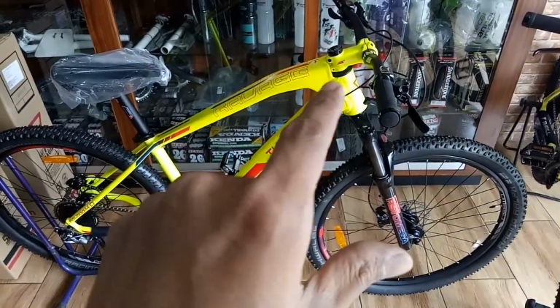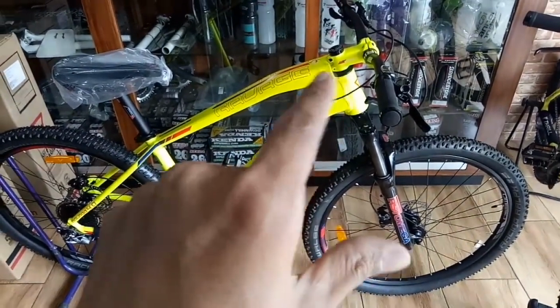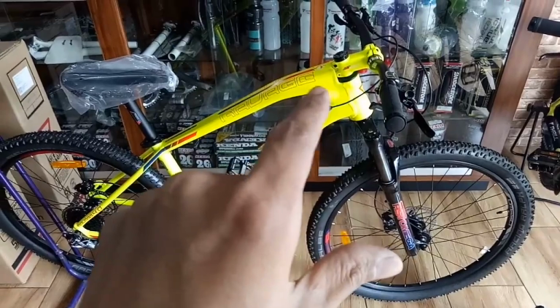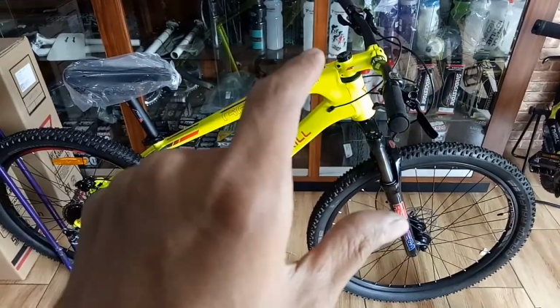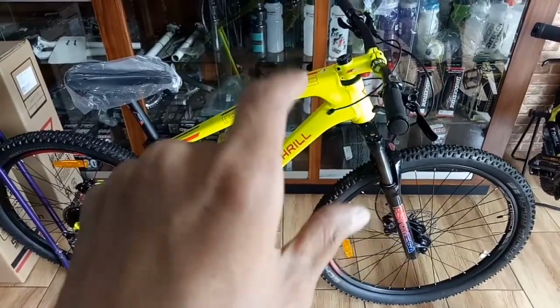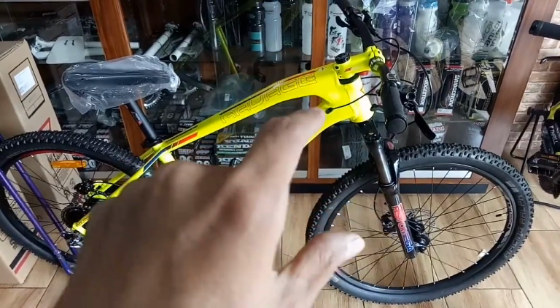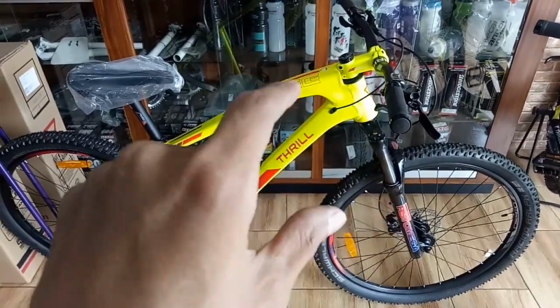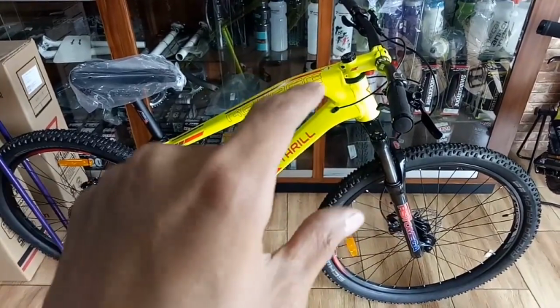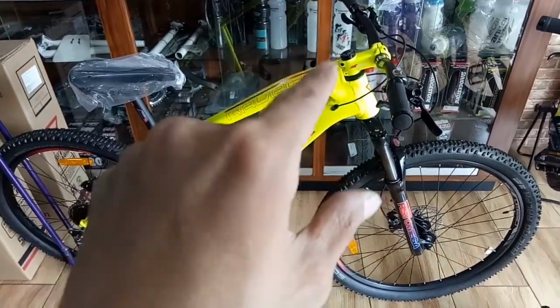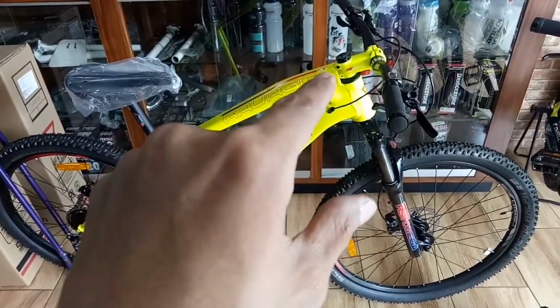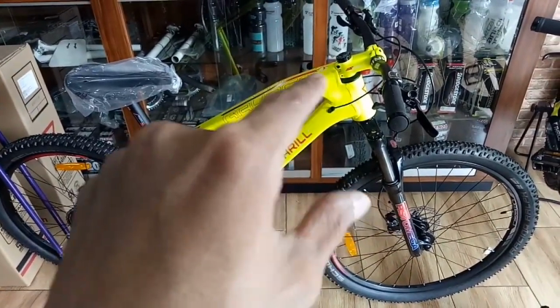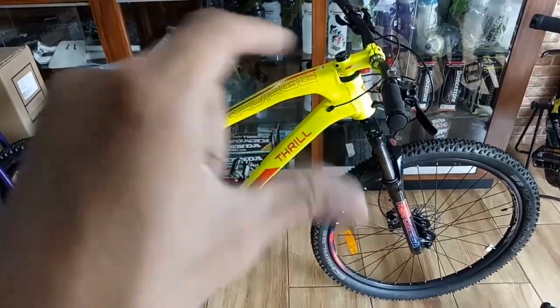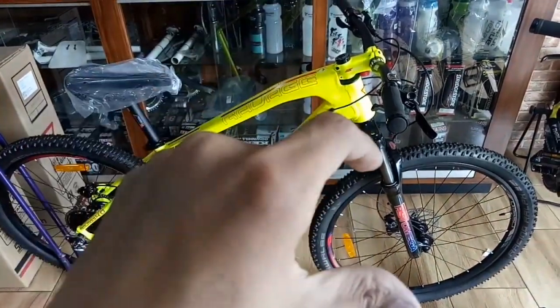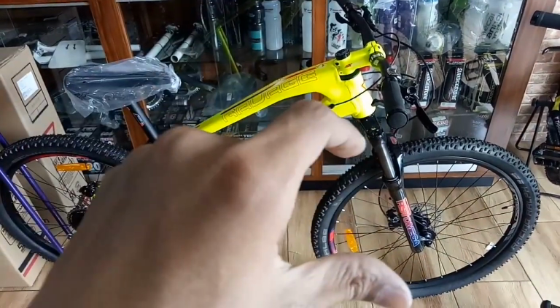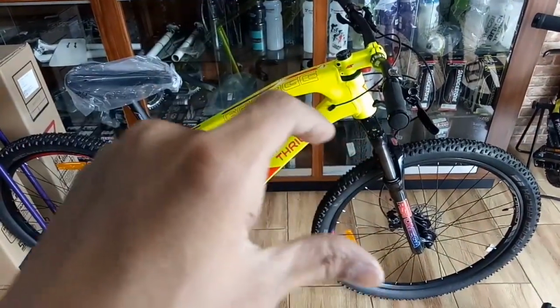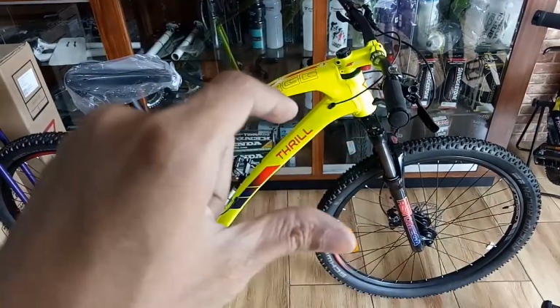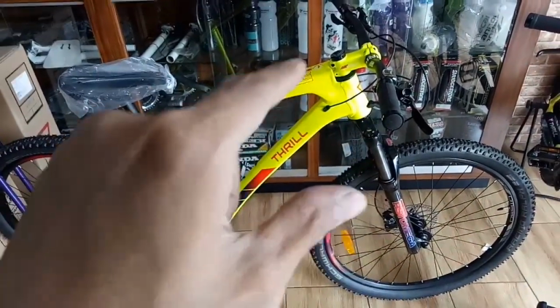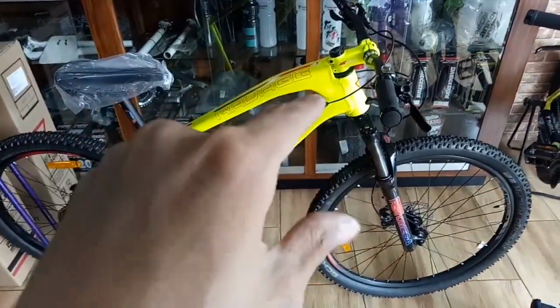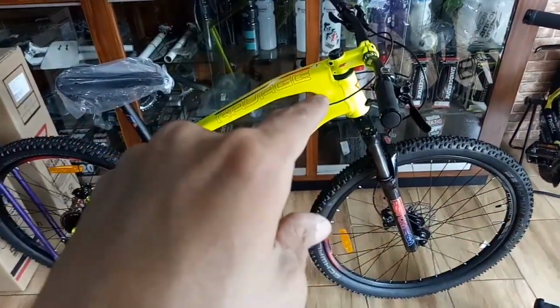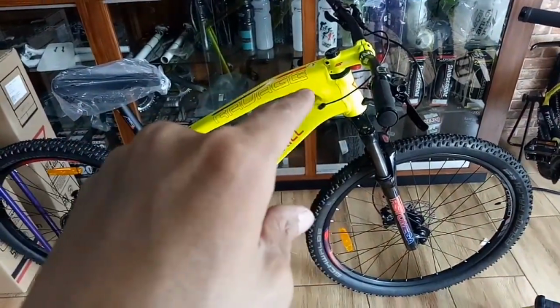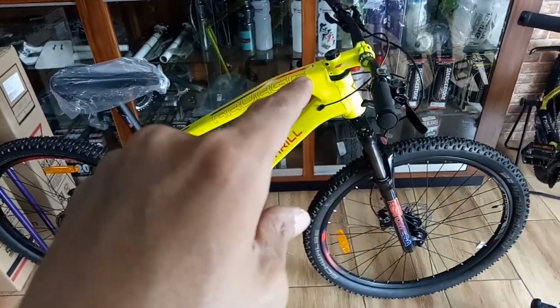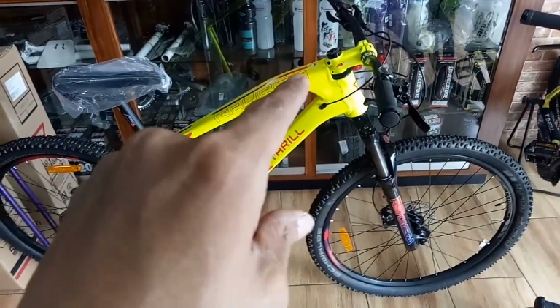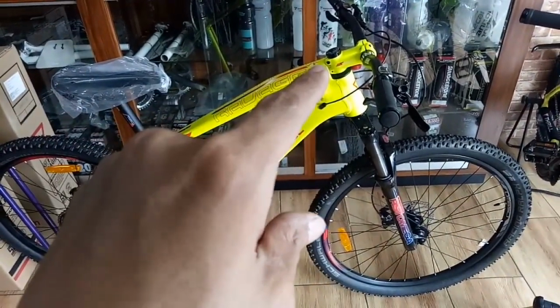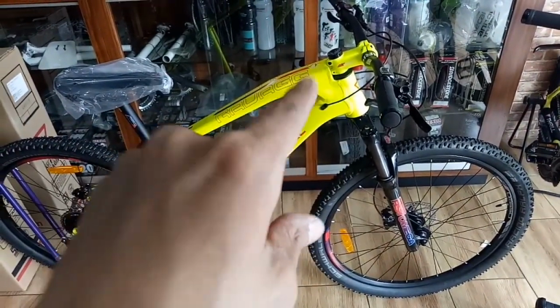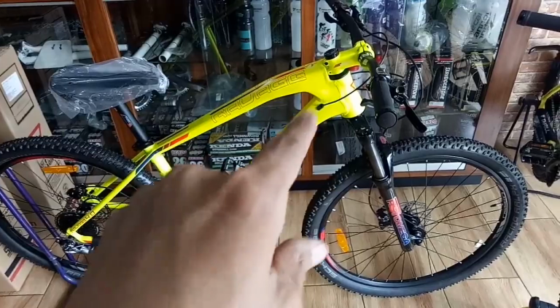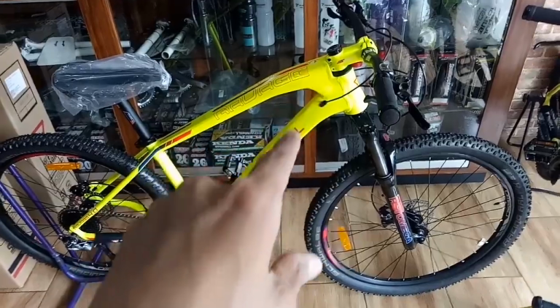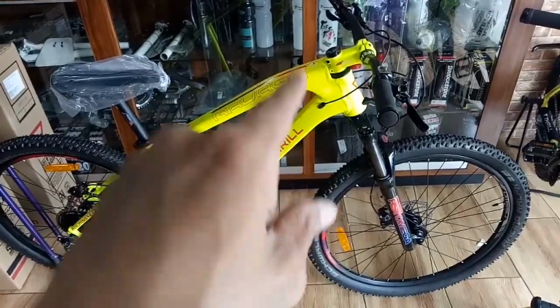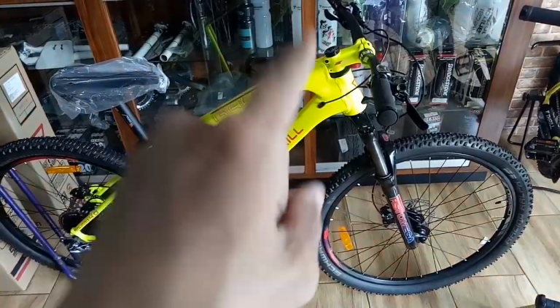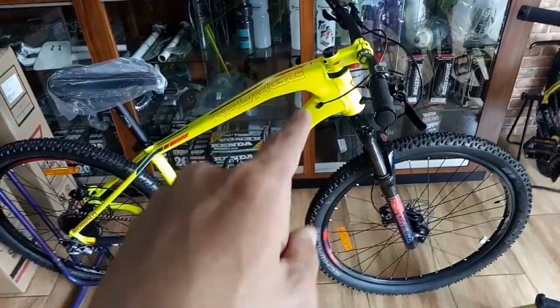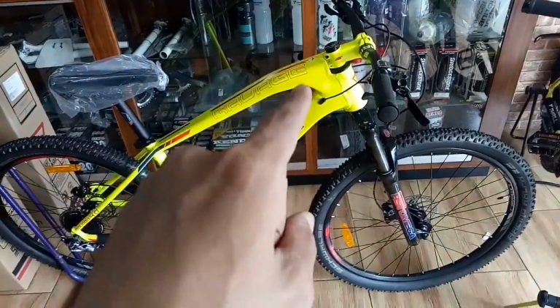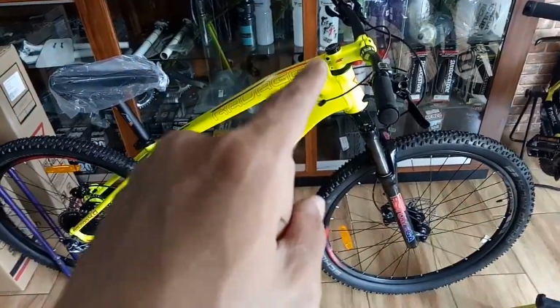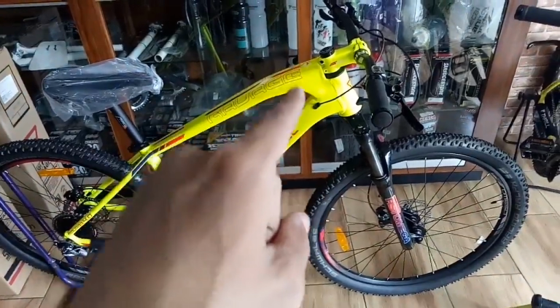Antara kuning atau stabilo nih. Kalau yang tau silahkan komen di bawah. Karena ini warnanya terbaru nih, warna paling baru banget.